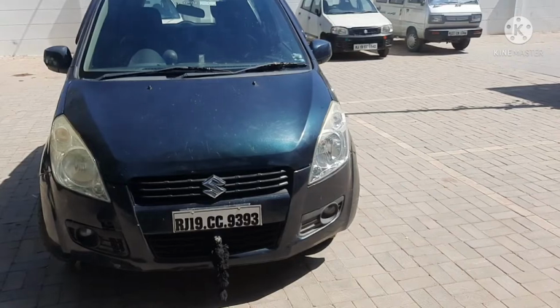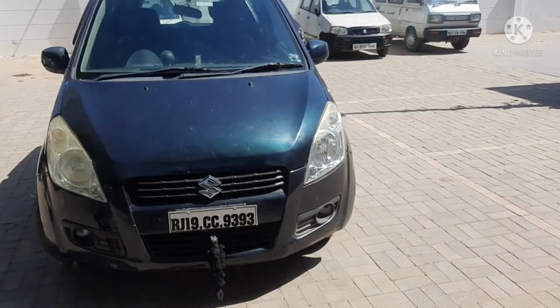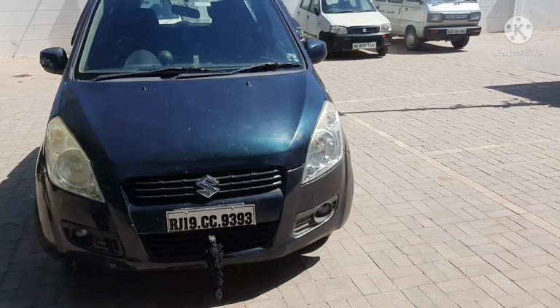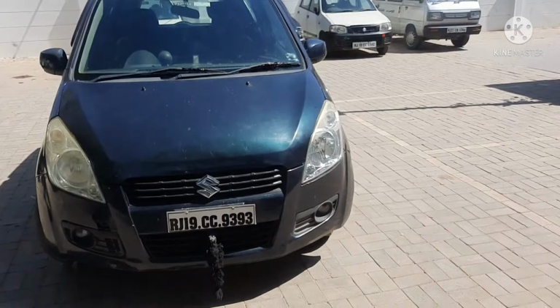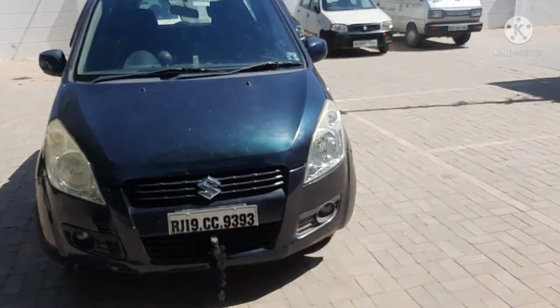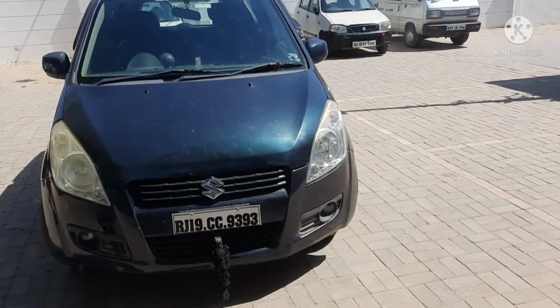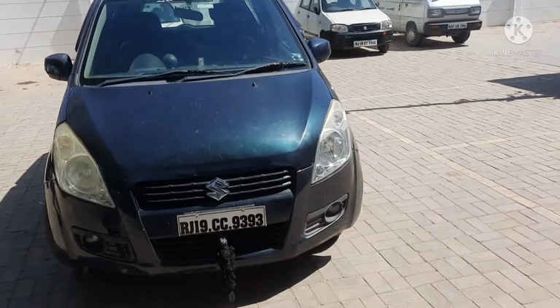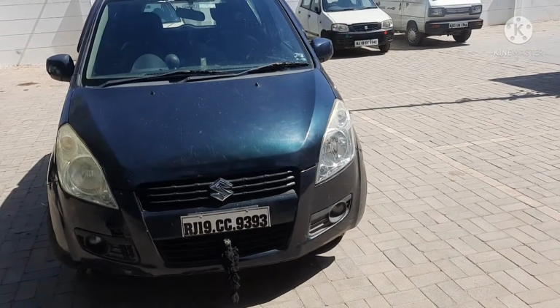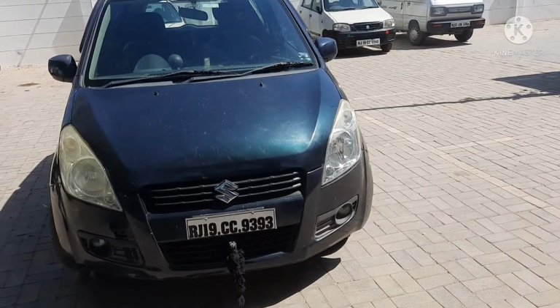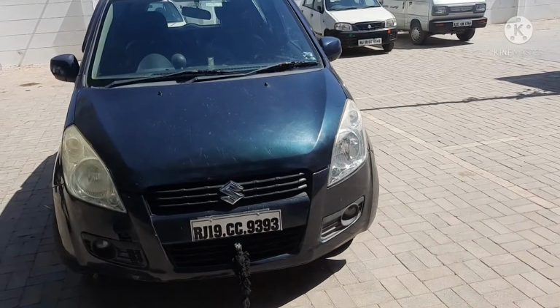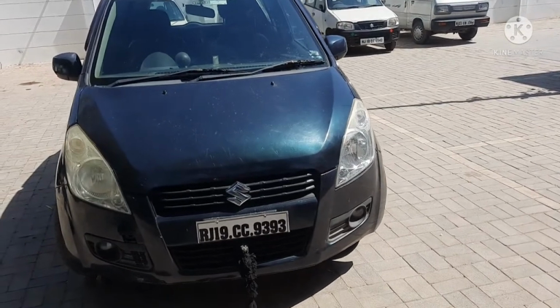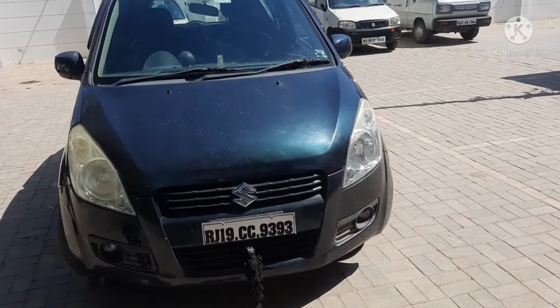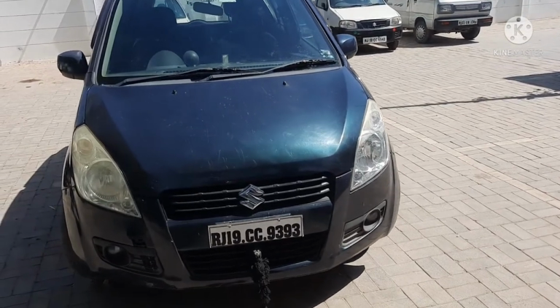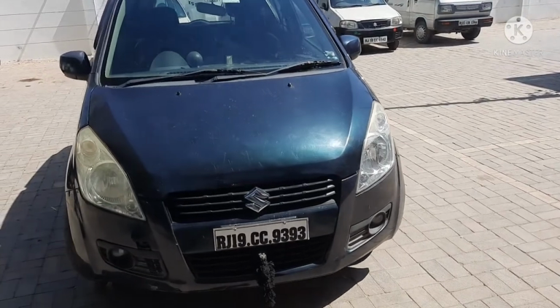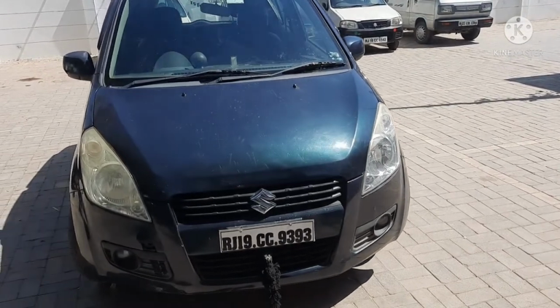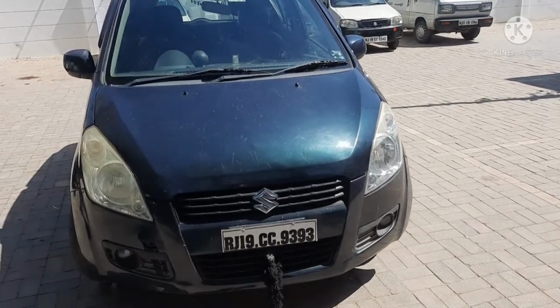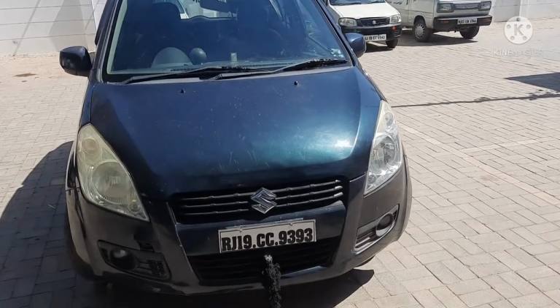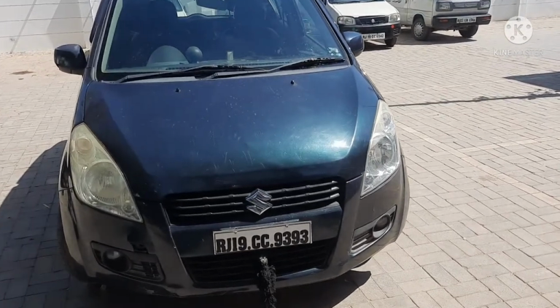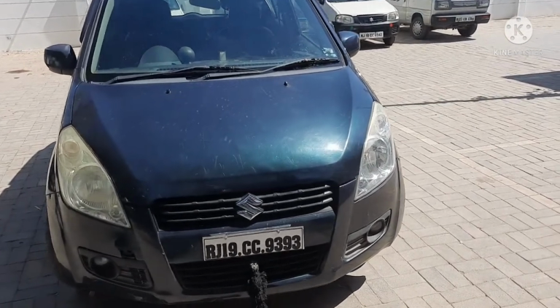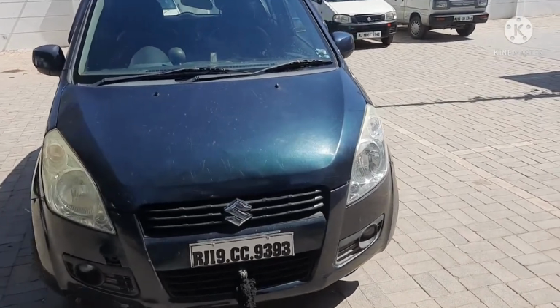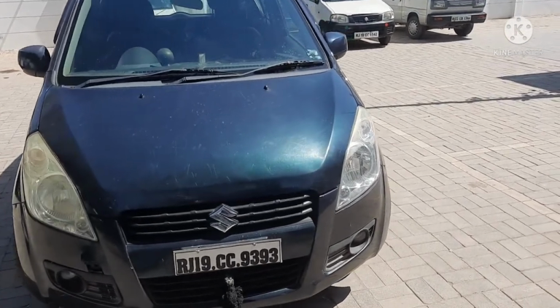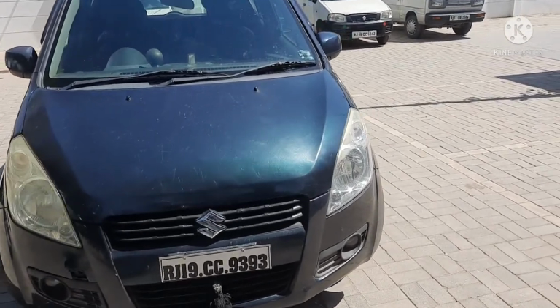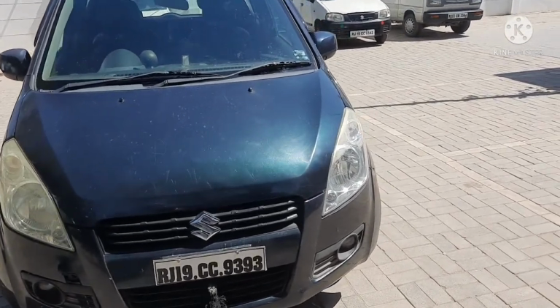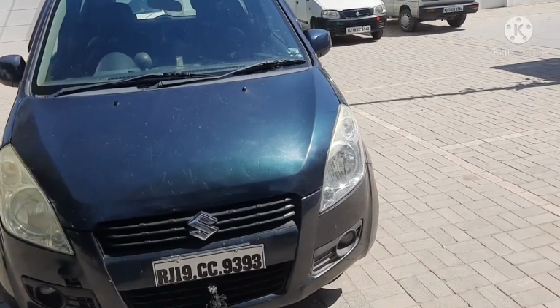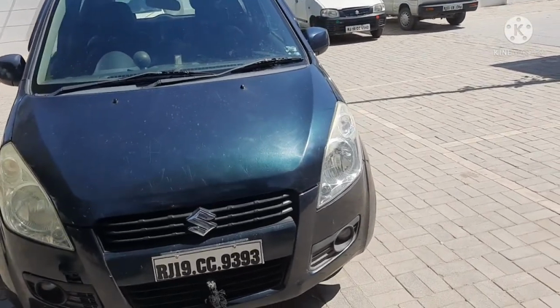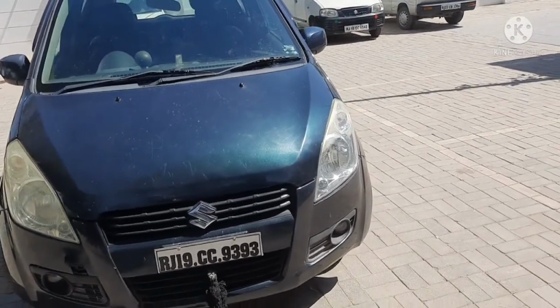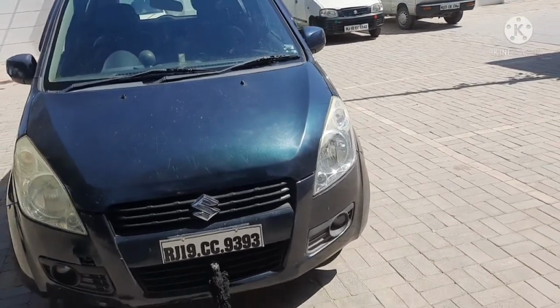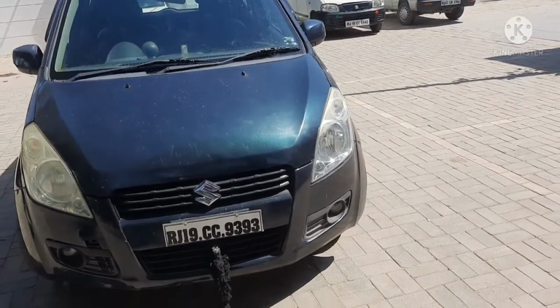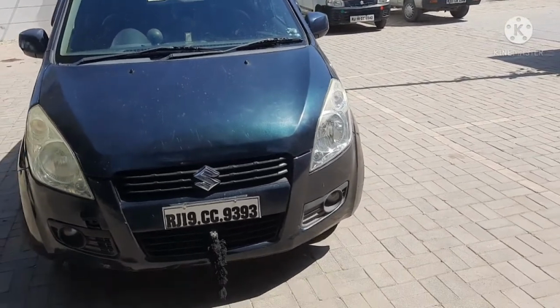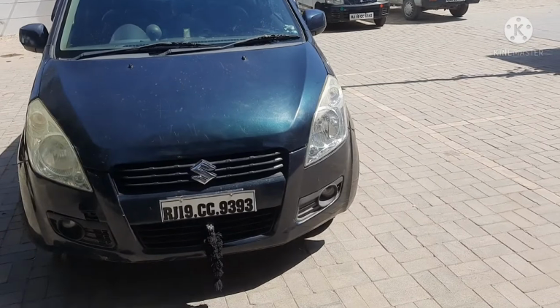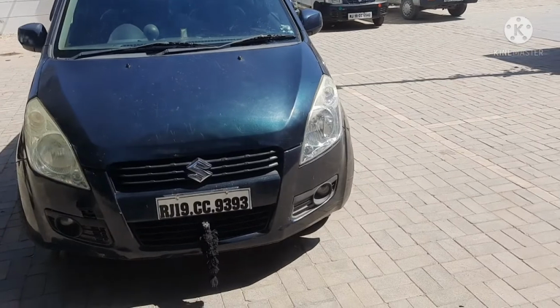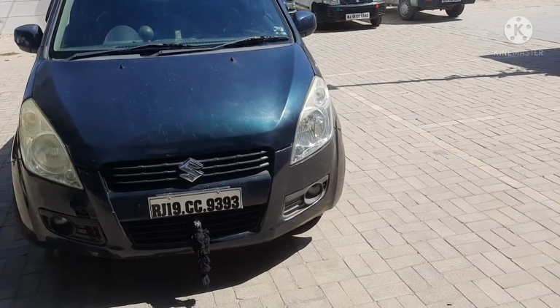Hello friends, welcome back. I am going to review this car today.